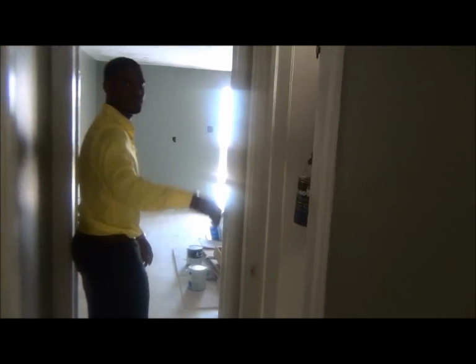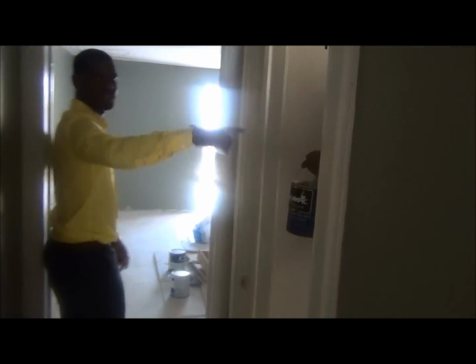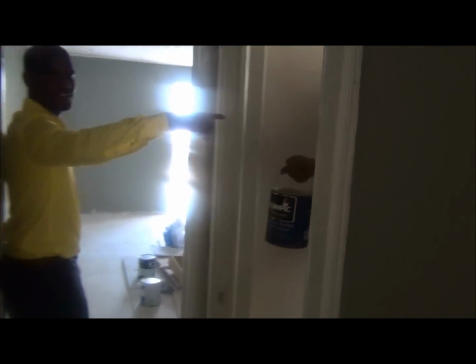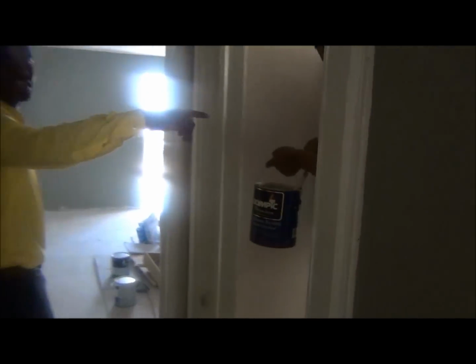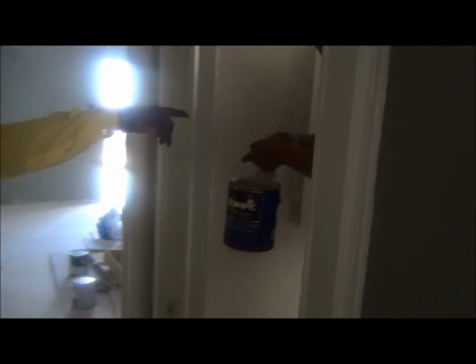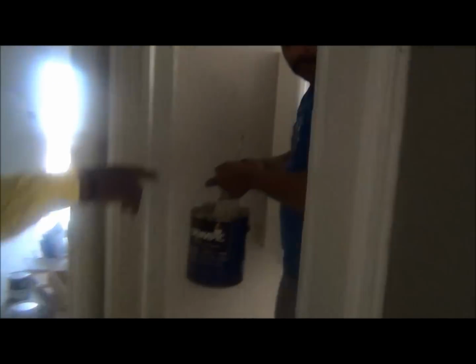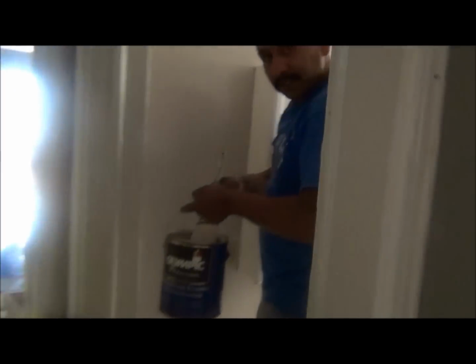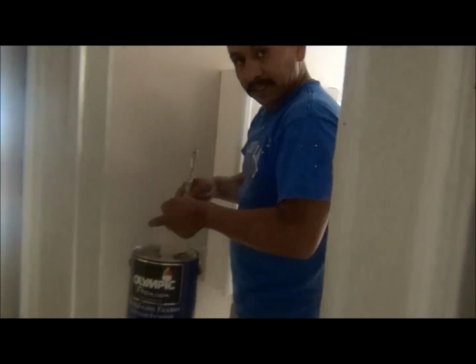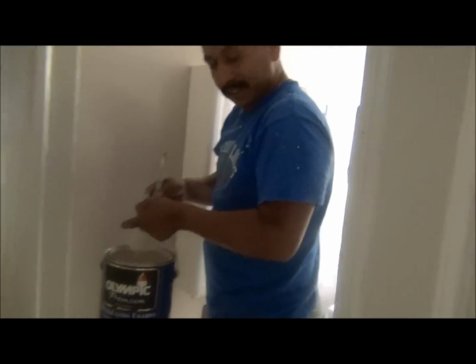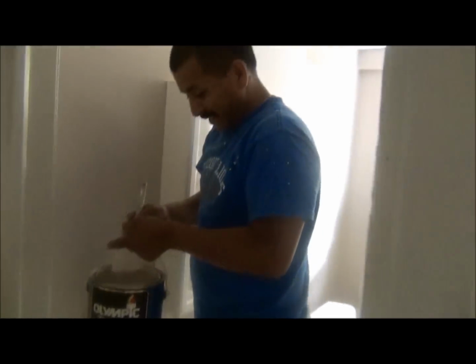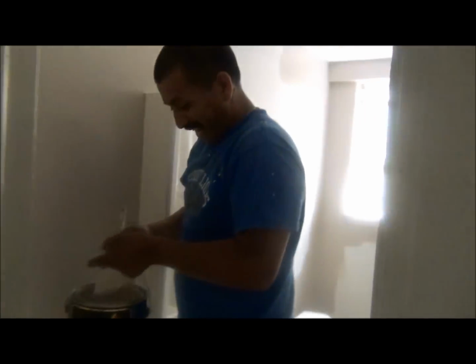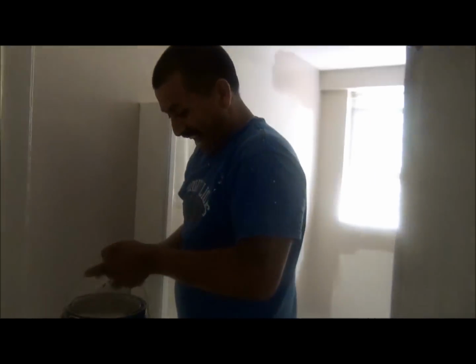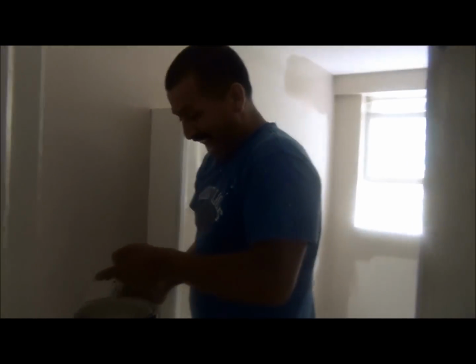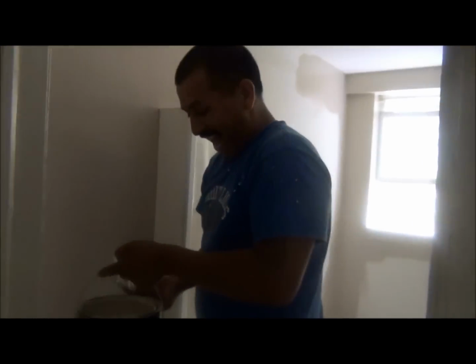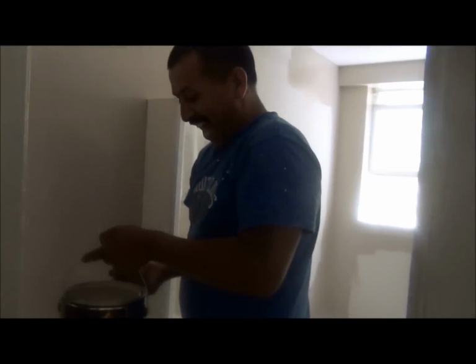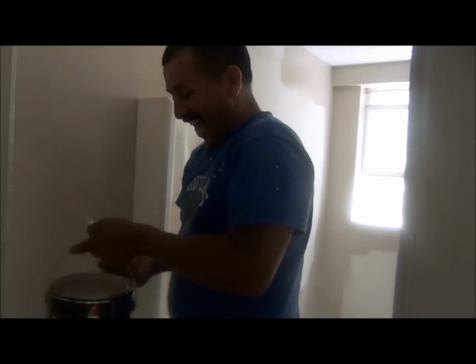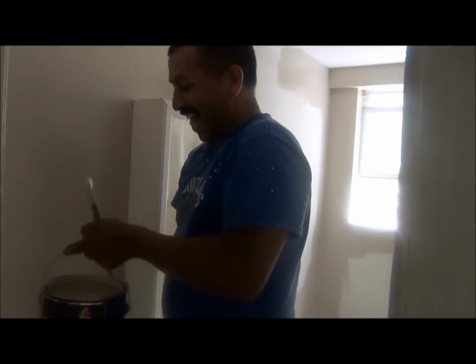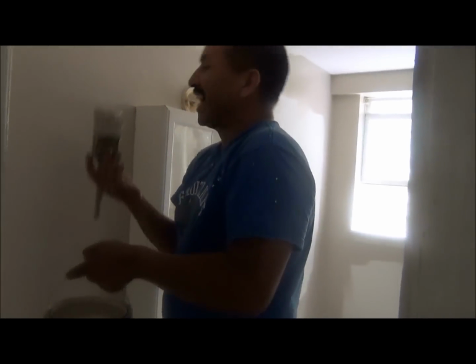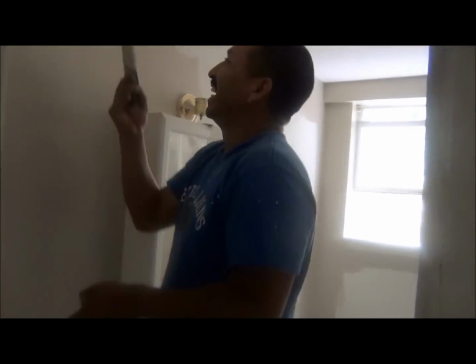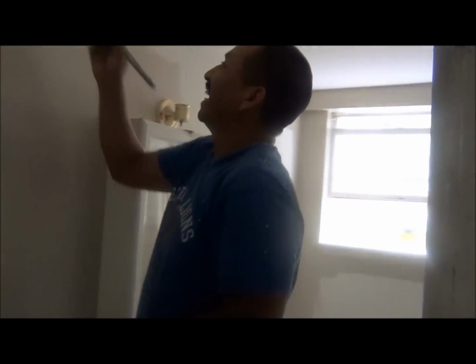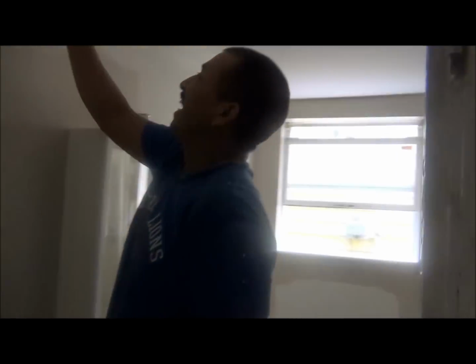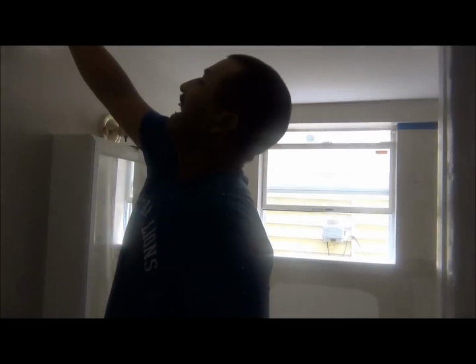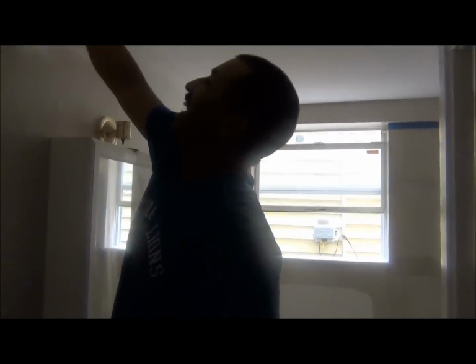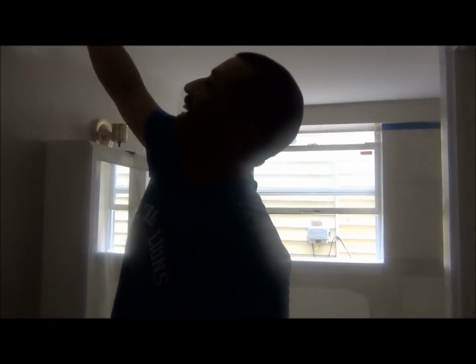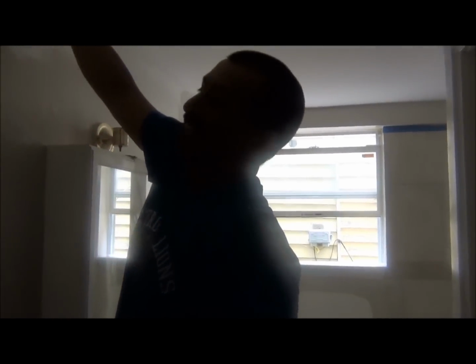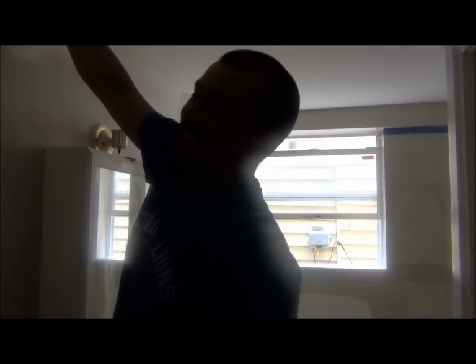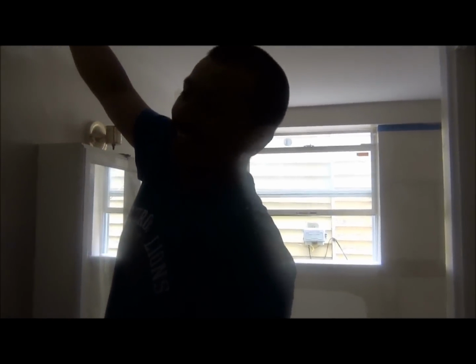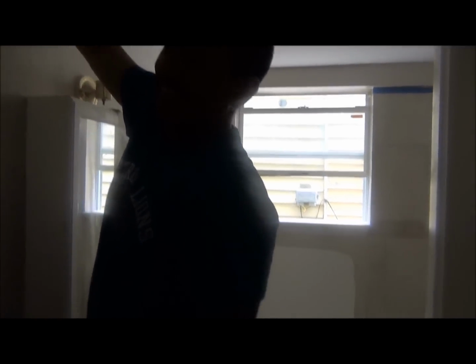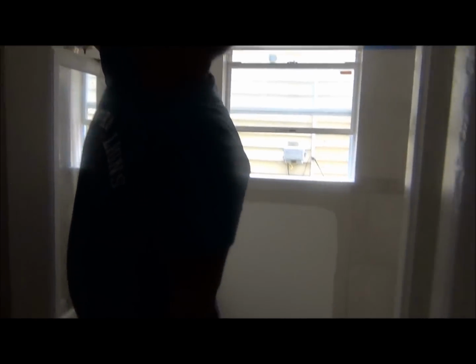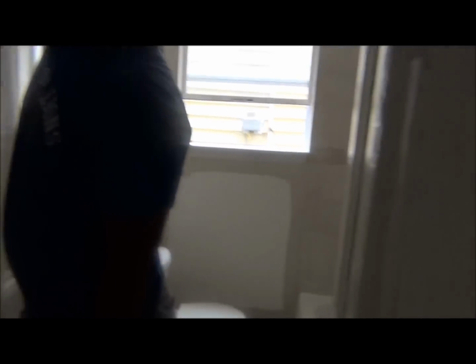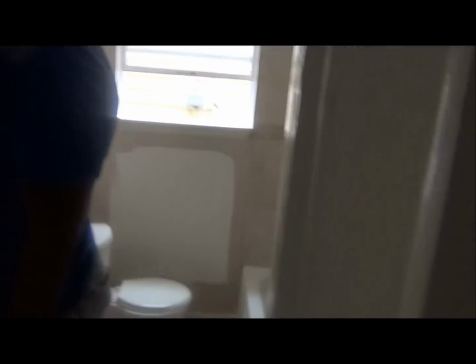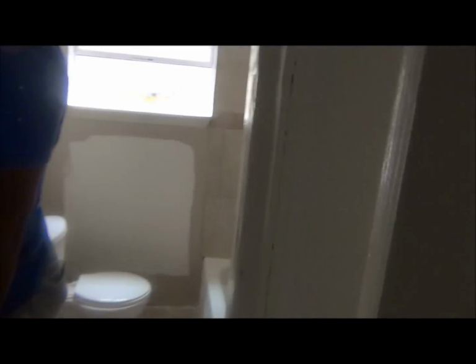Amigo right here doing his paint. Say hey to the camera — you're famous. You can see the nice bathroom right here.